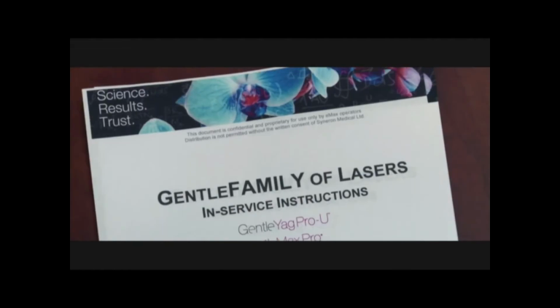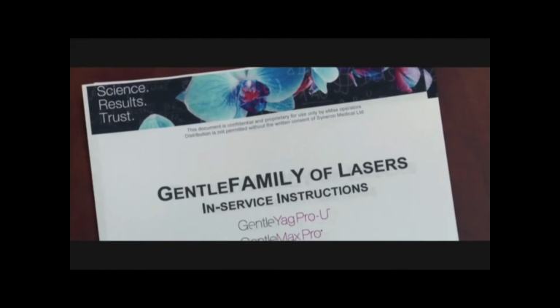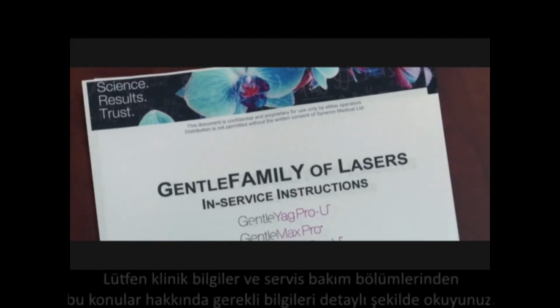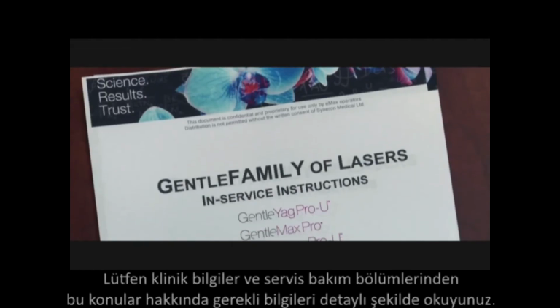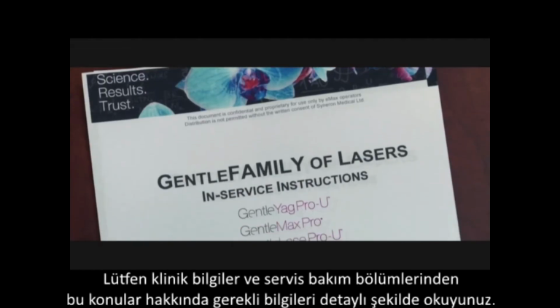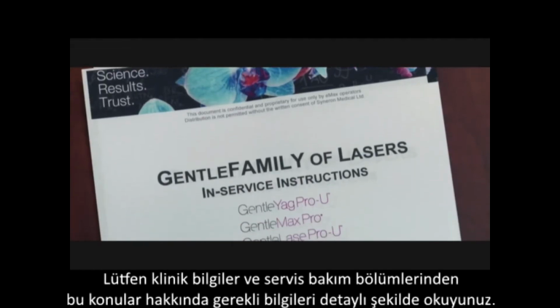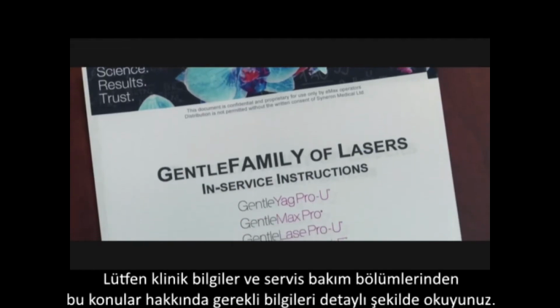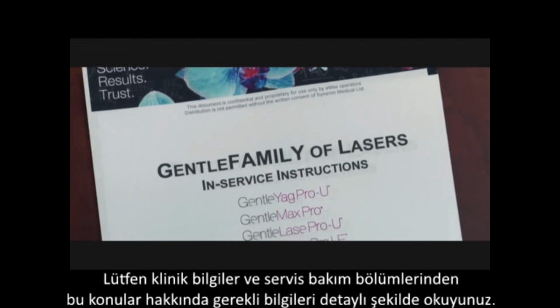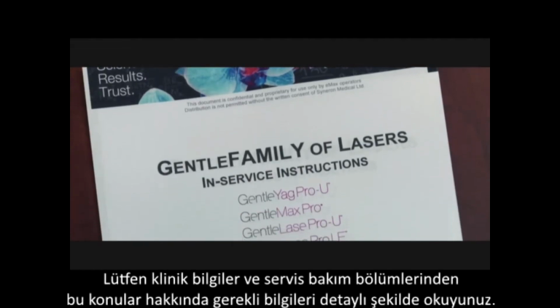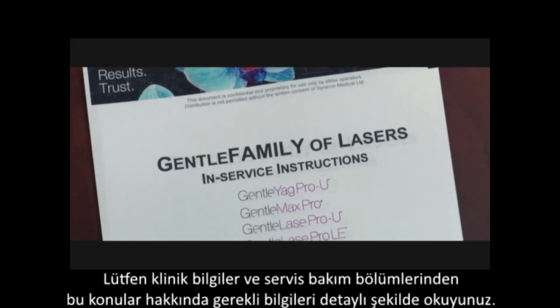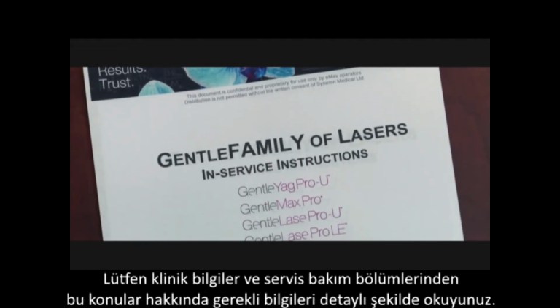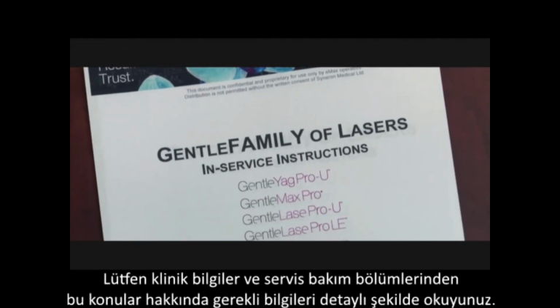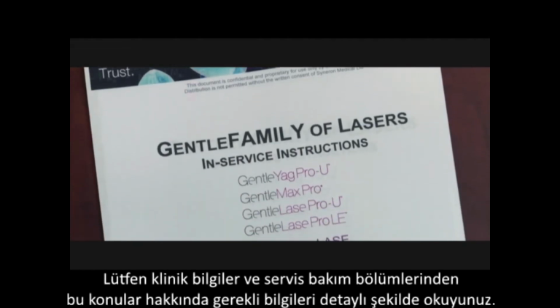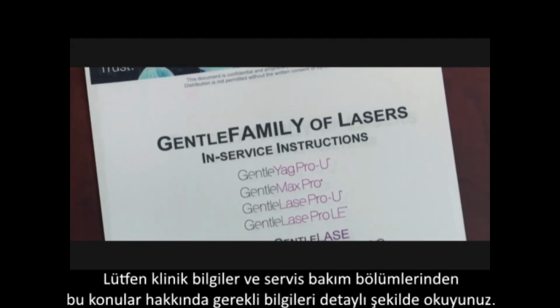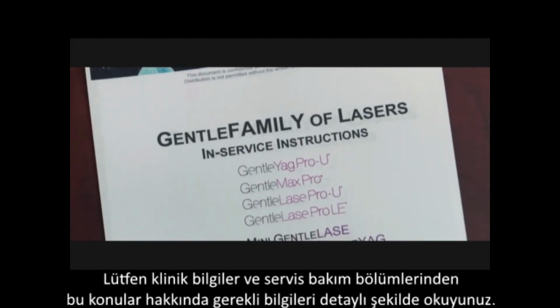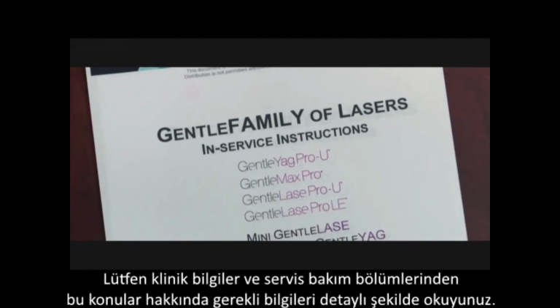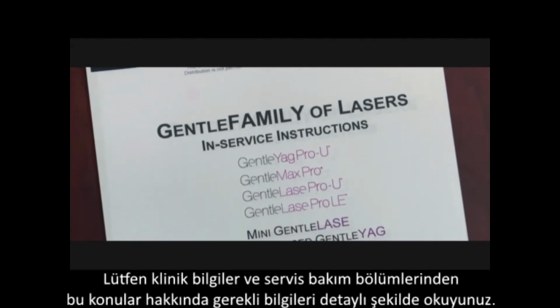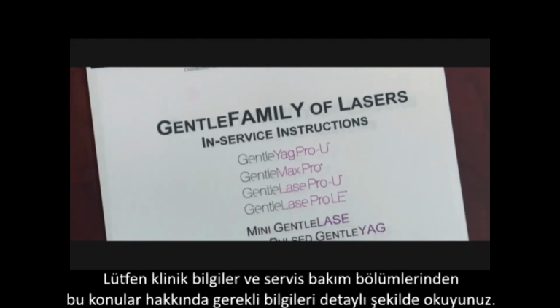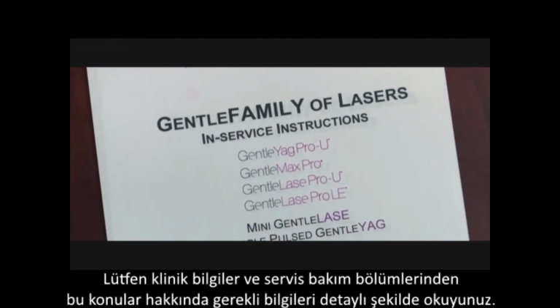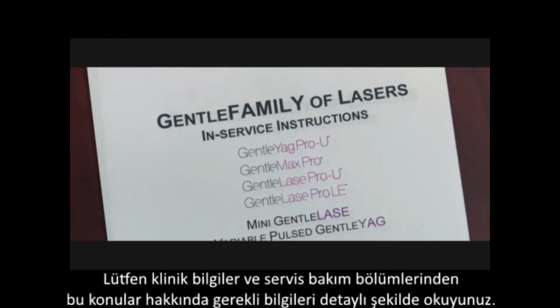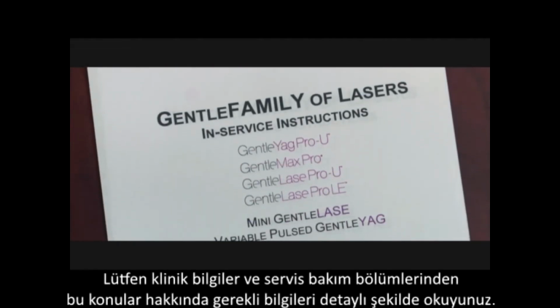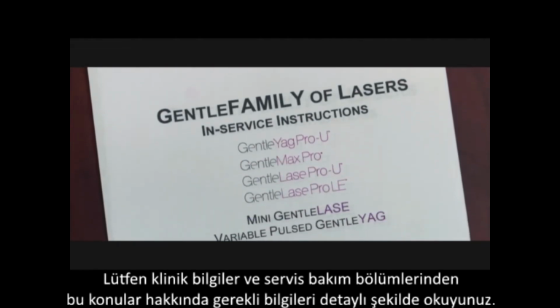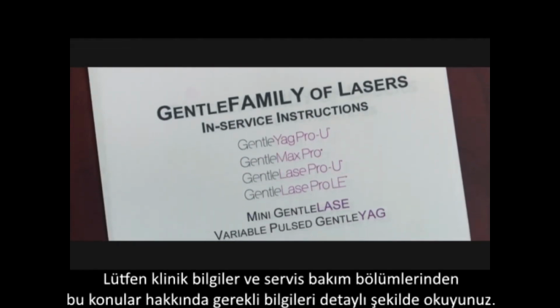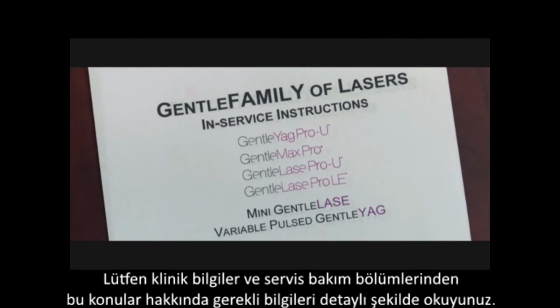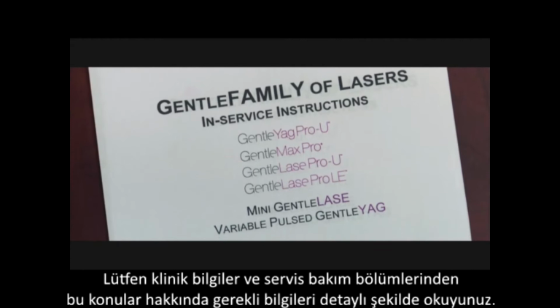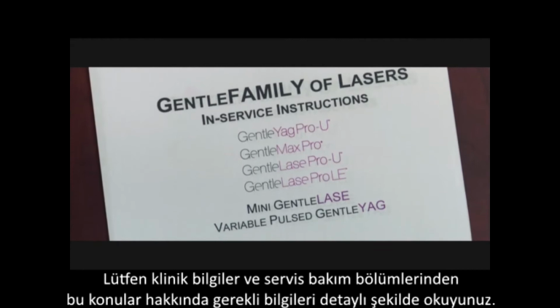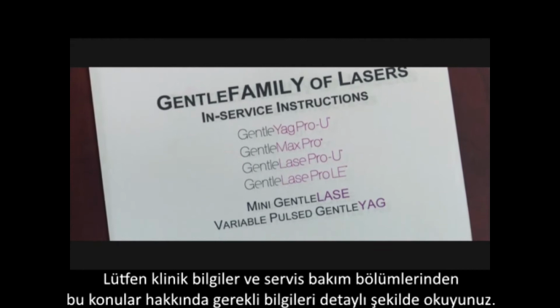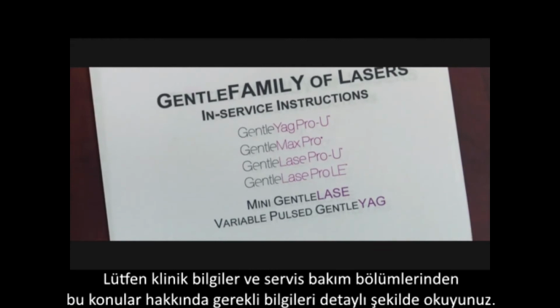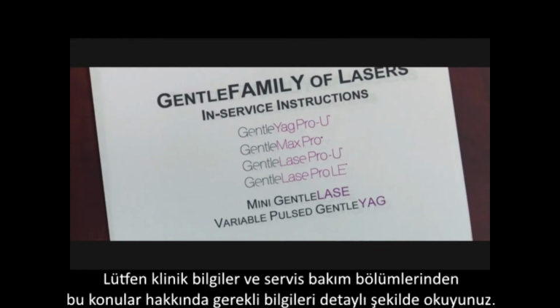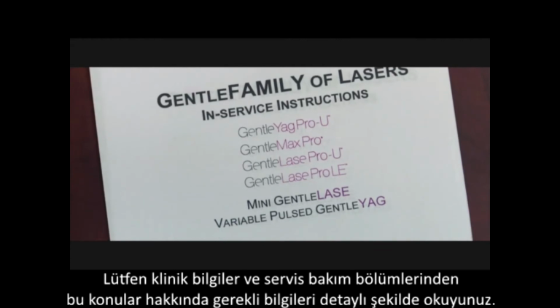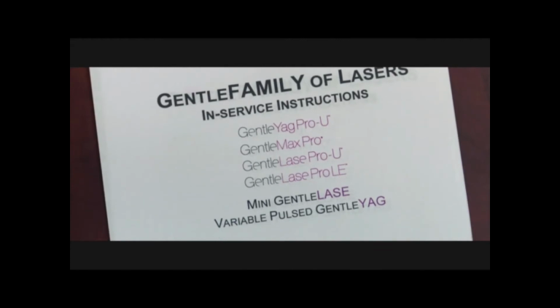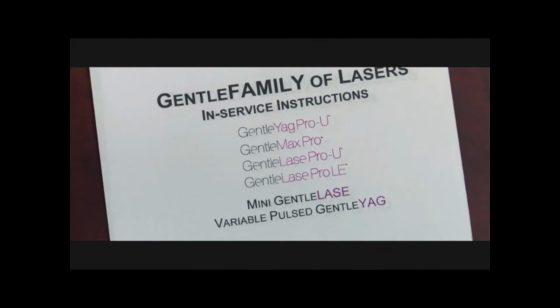Please refer to the clinical manual and in-service instructions for a complete discussion of these items.